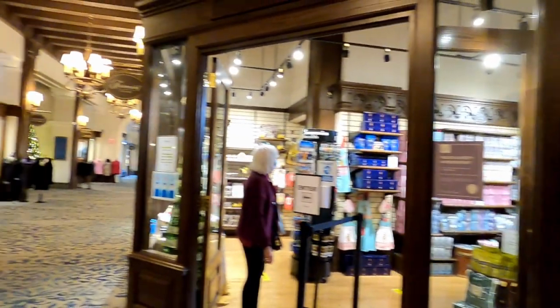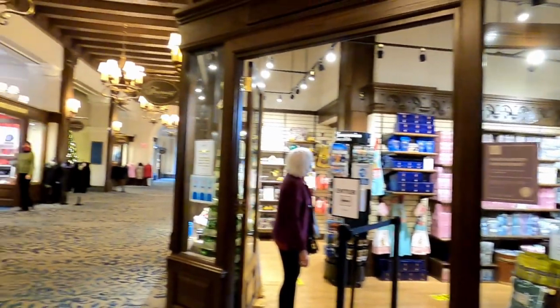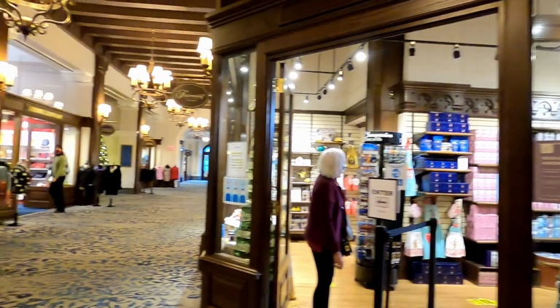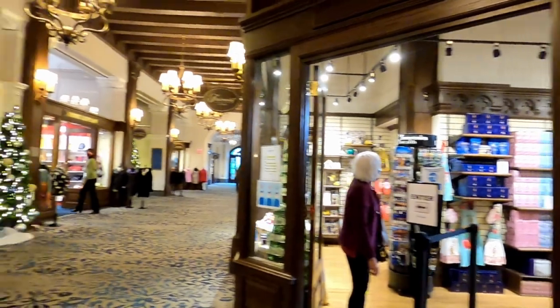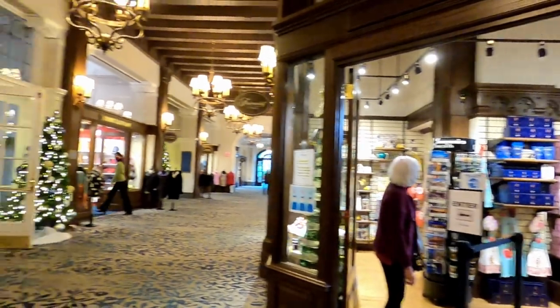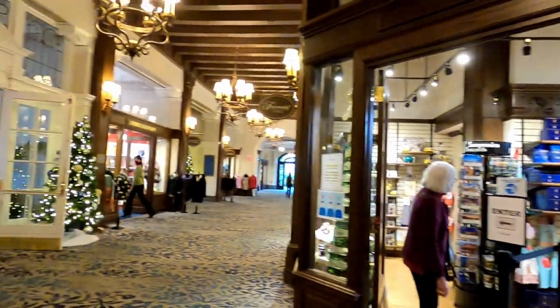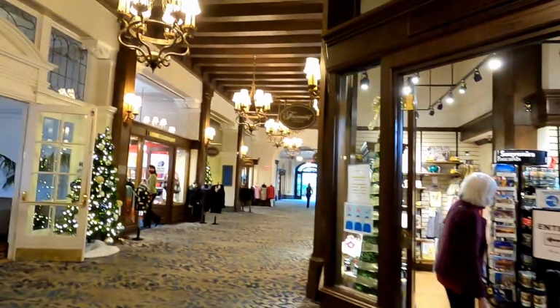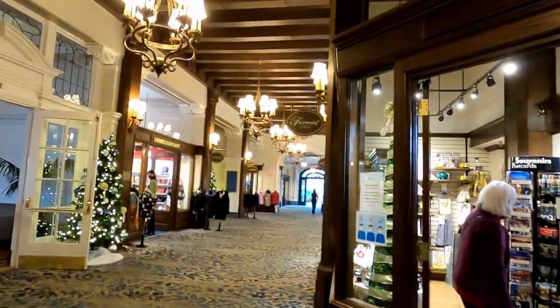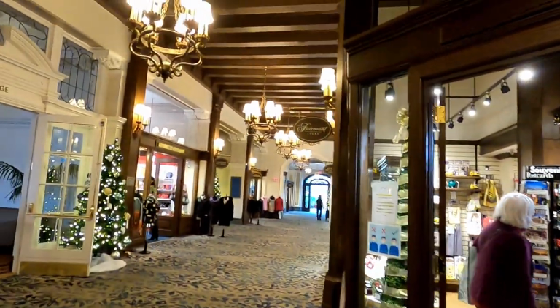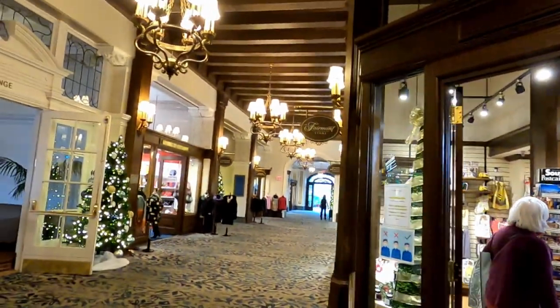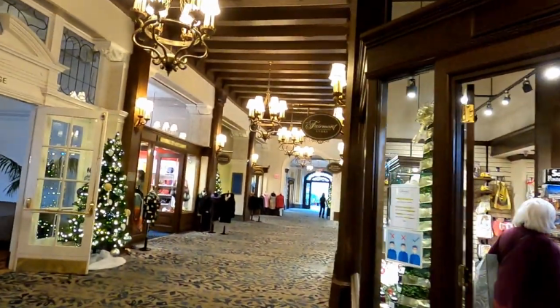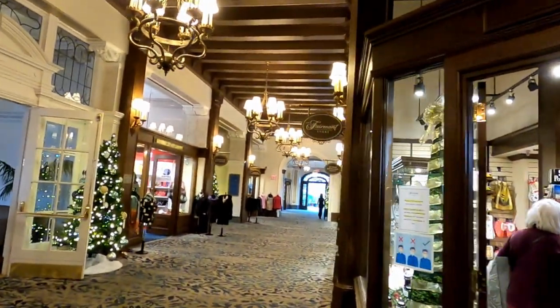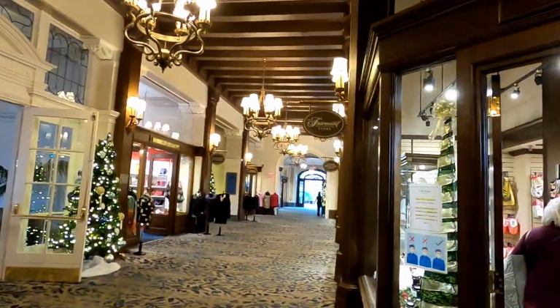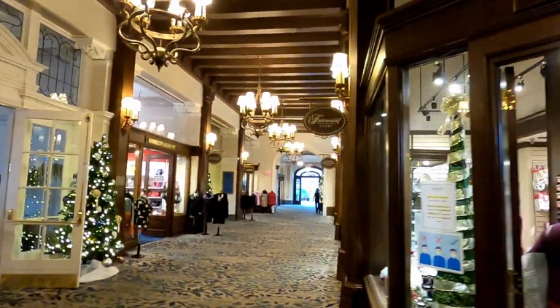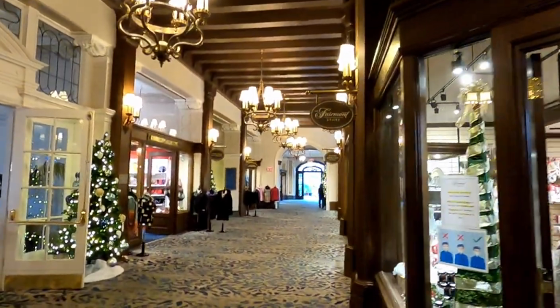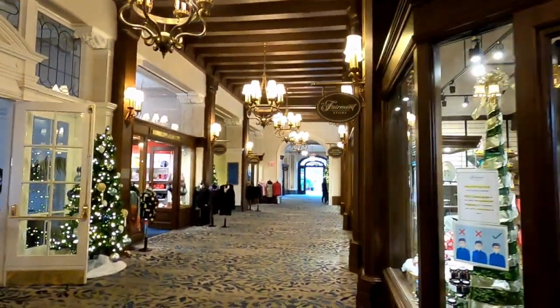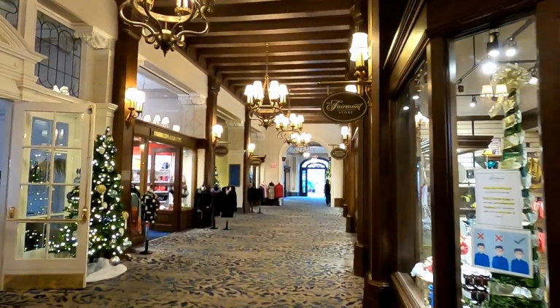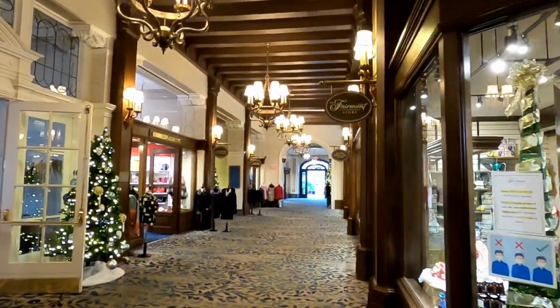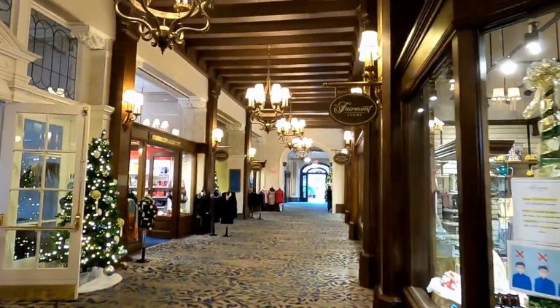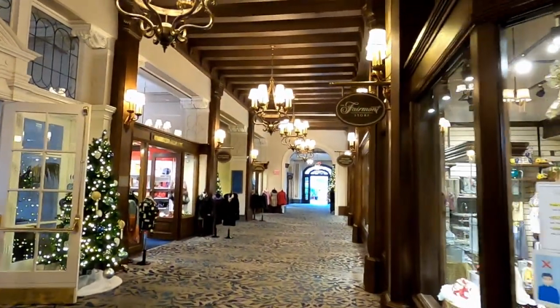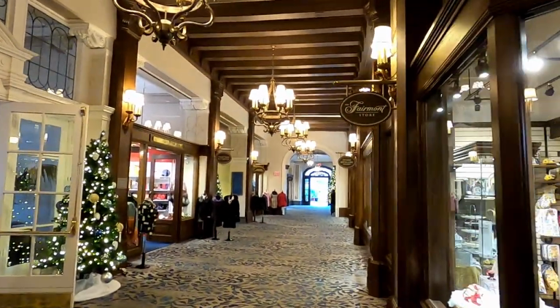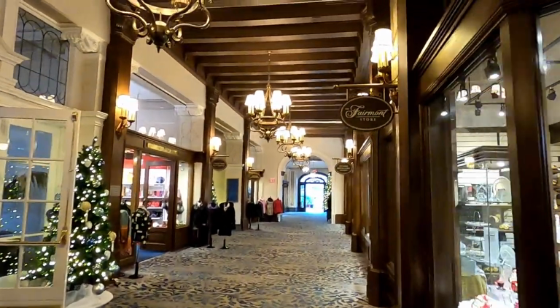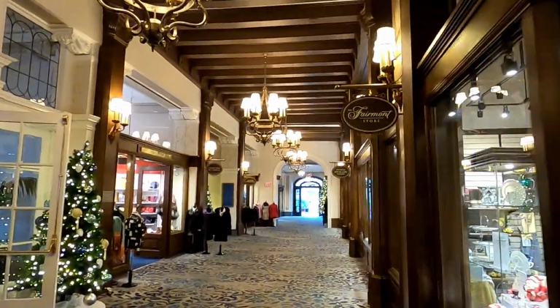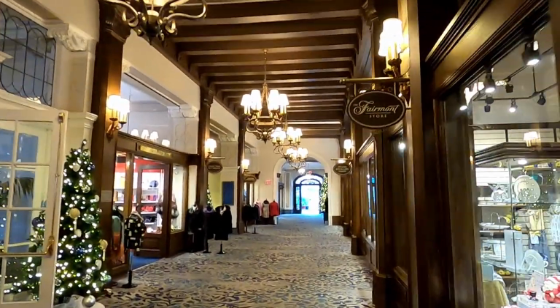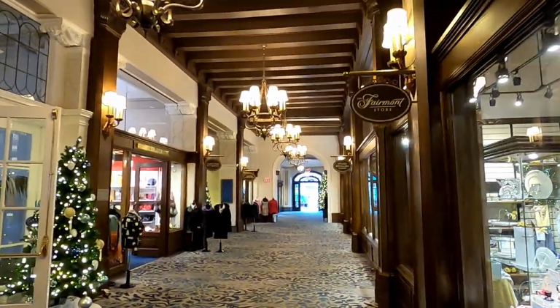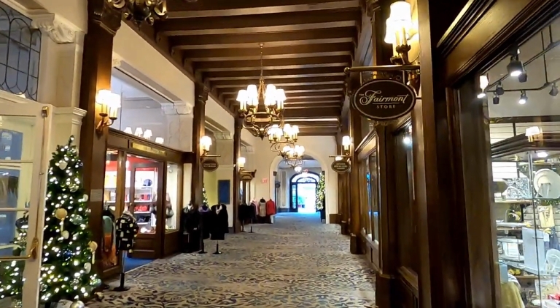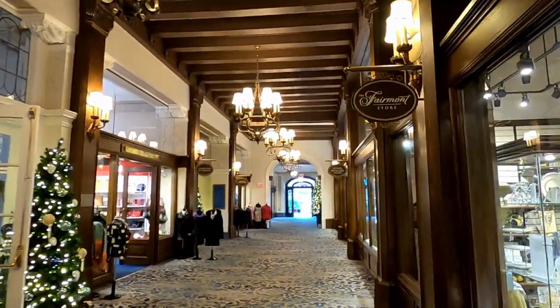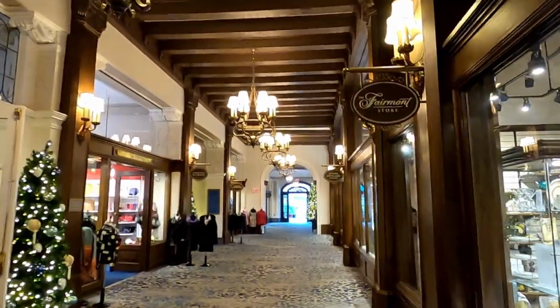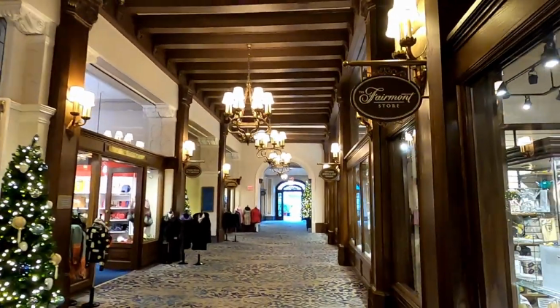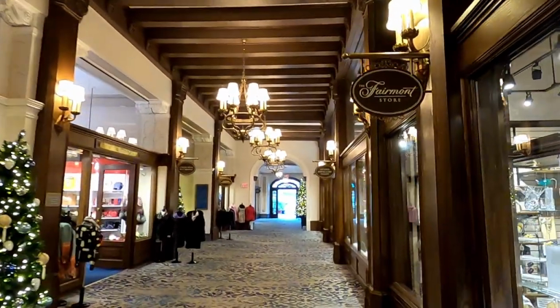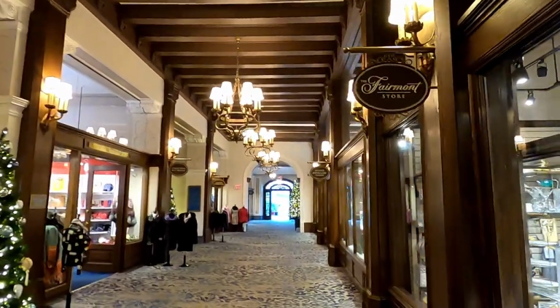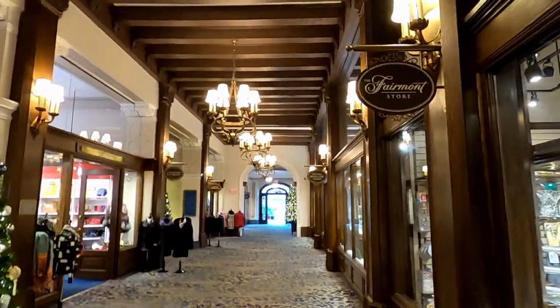I browsed the shops beside the lobby lounge and ended up getting a few gifts while I was there.